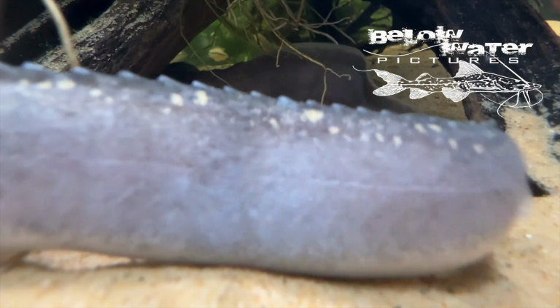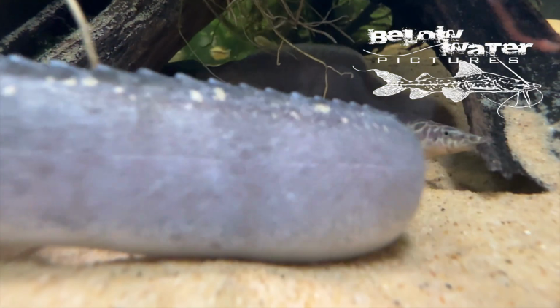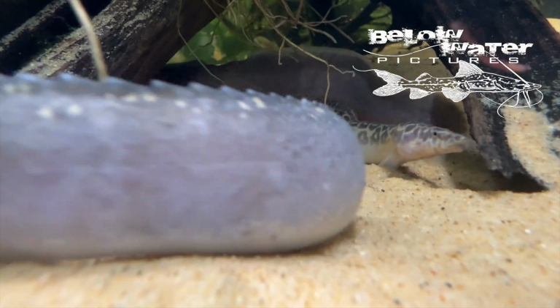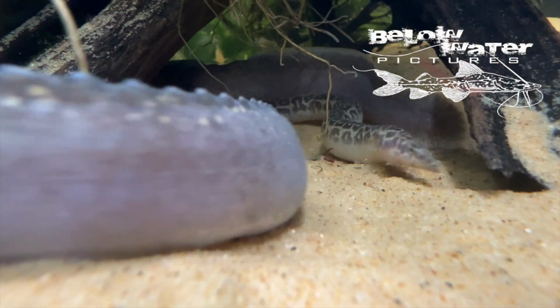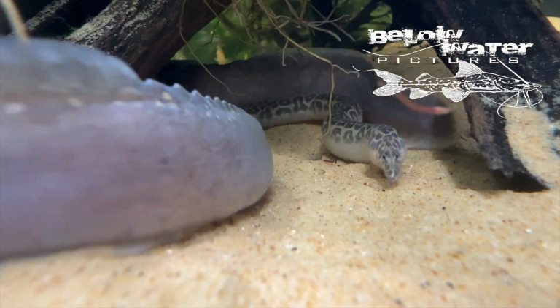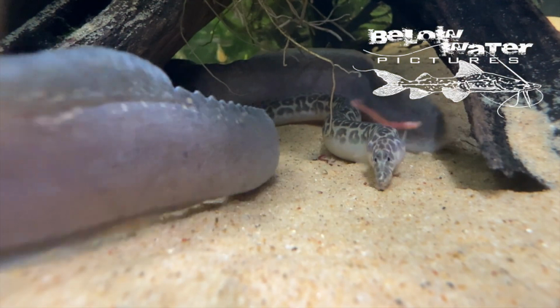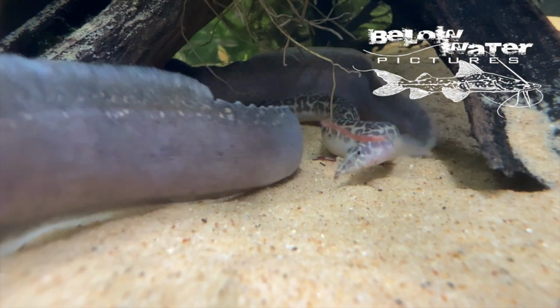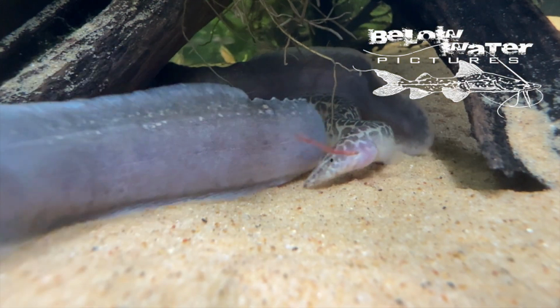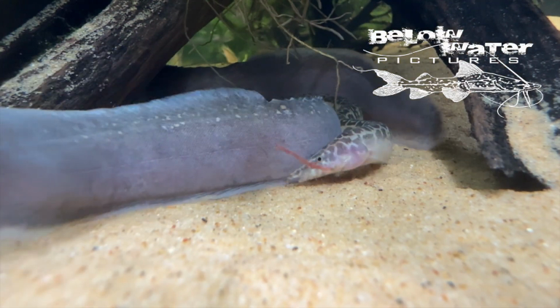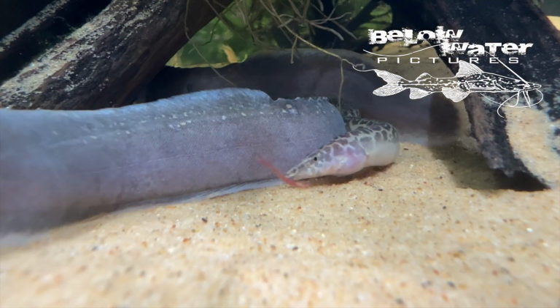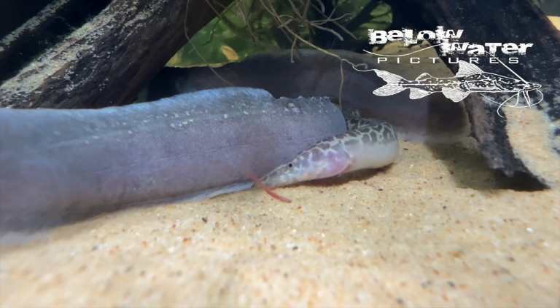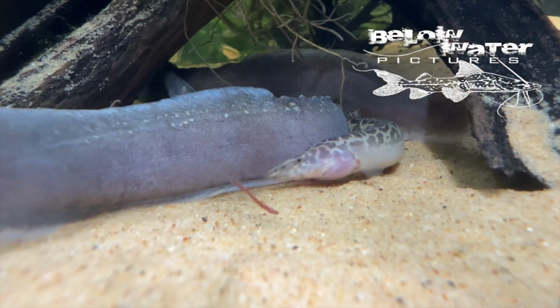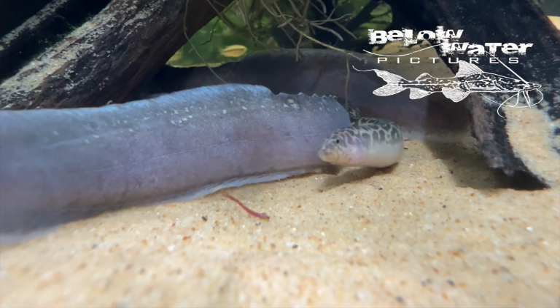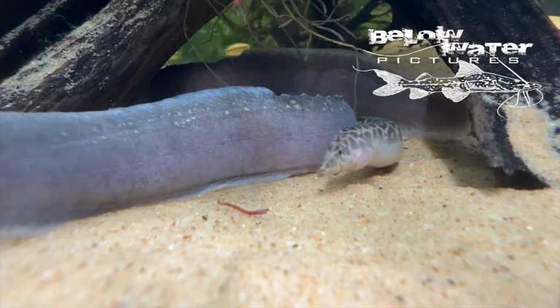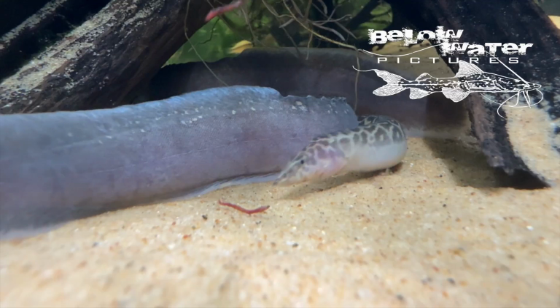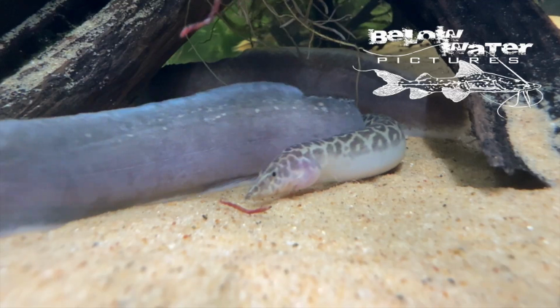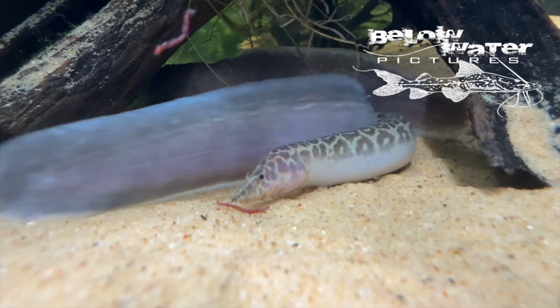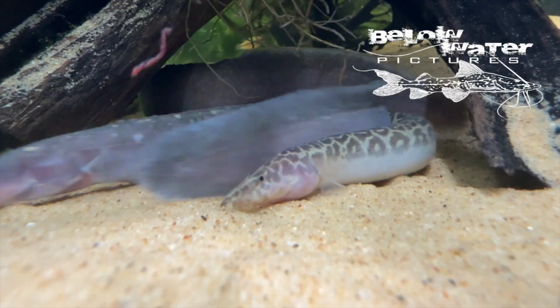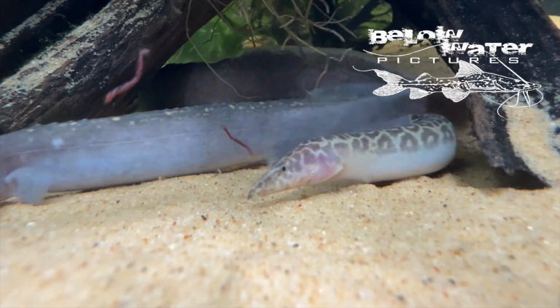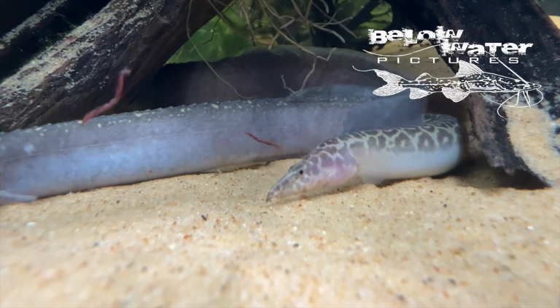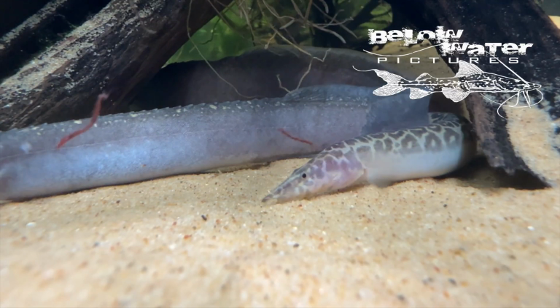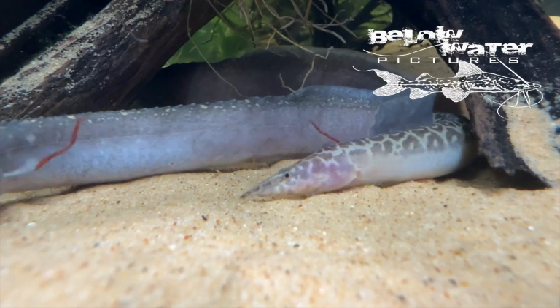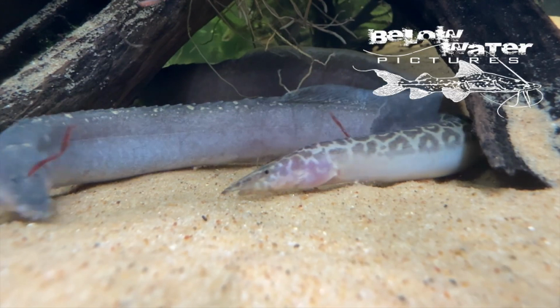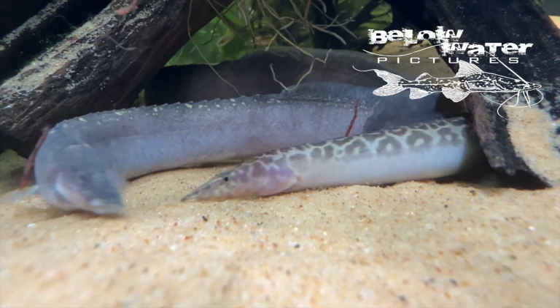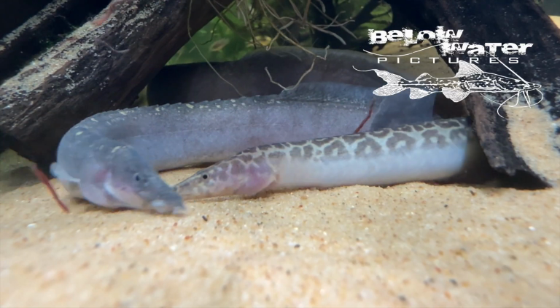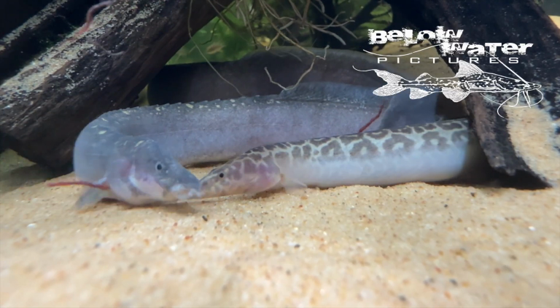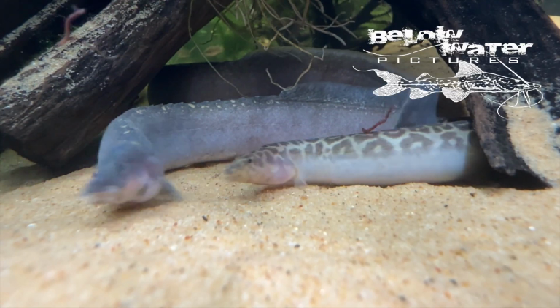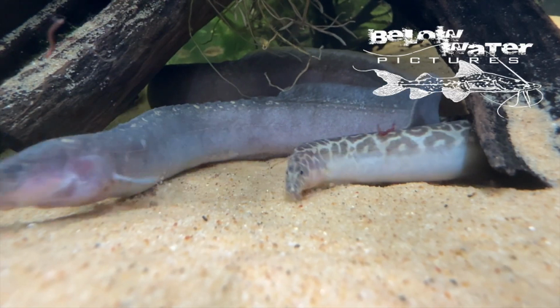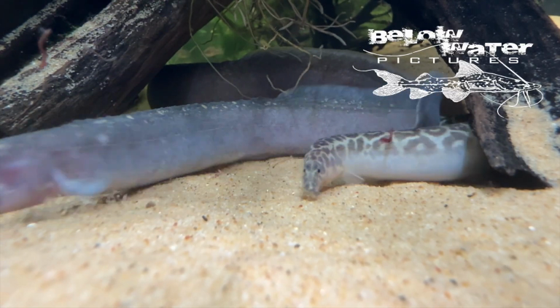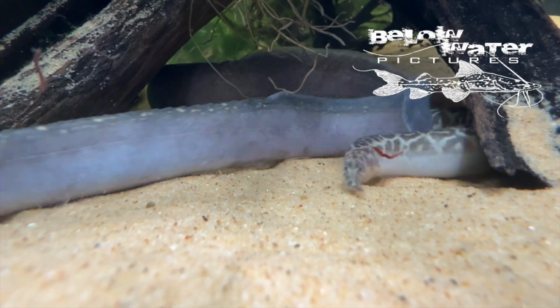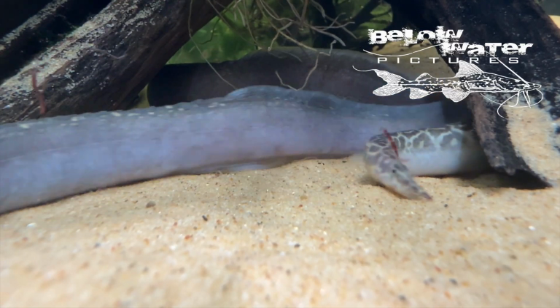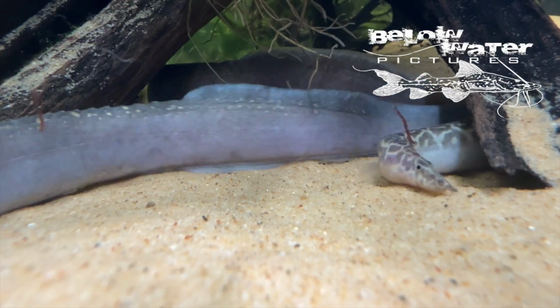Once spiny eels are in a tank, getting them out is very difficult, and would likely involve removing every rock and even the substrate.